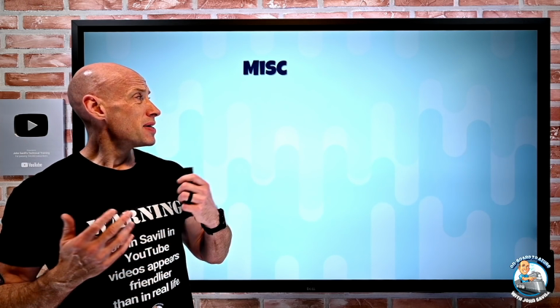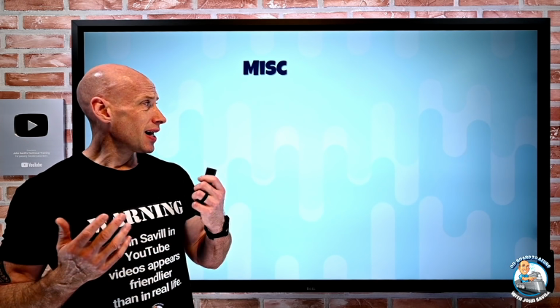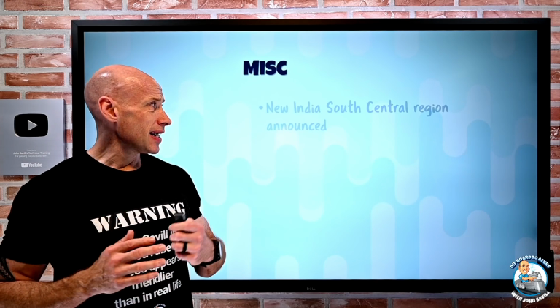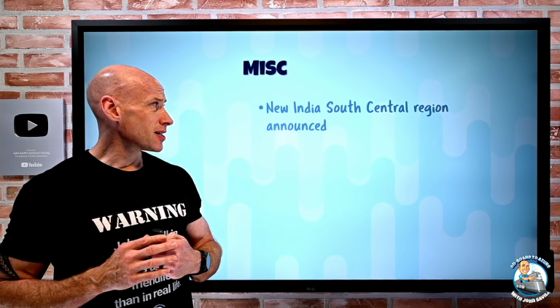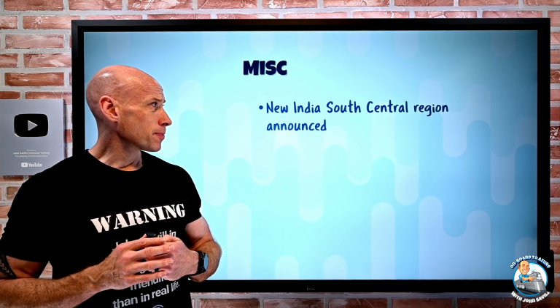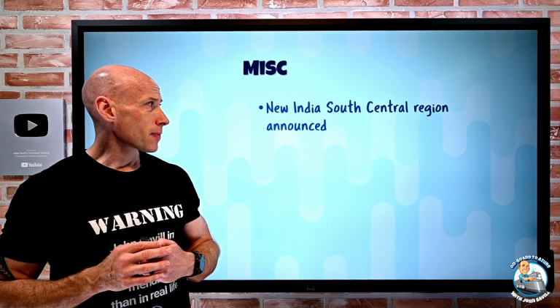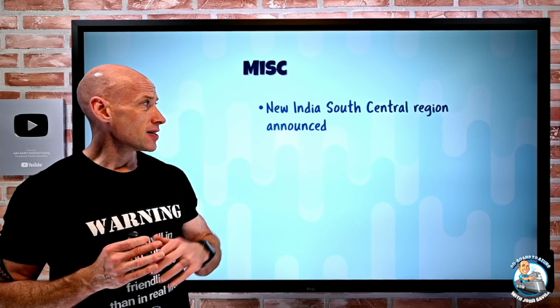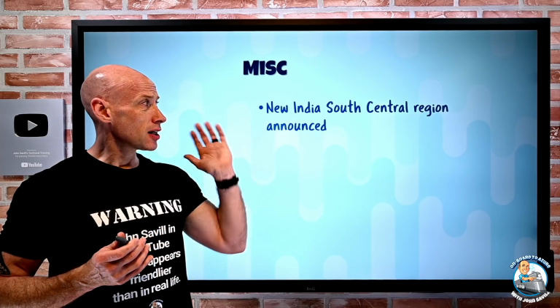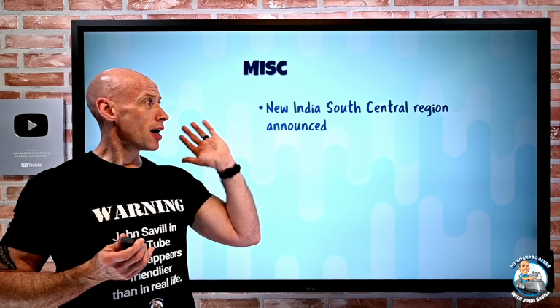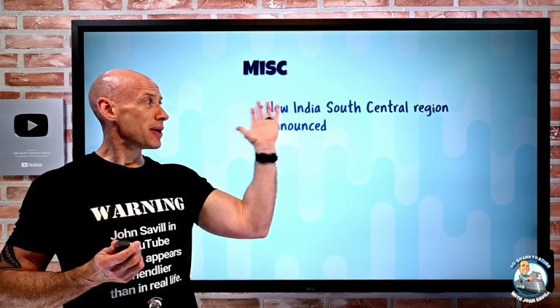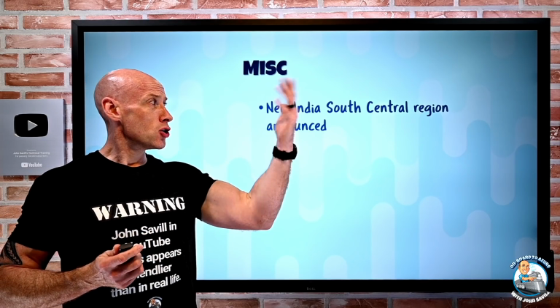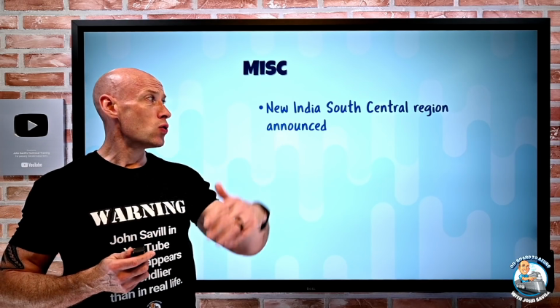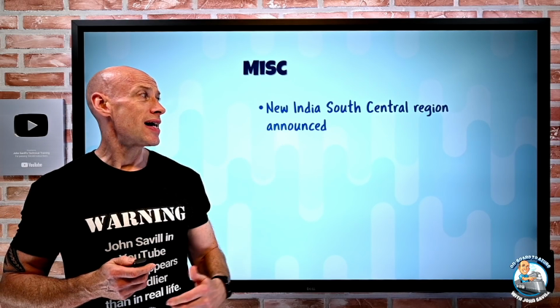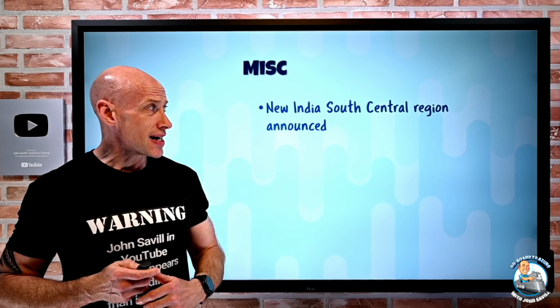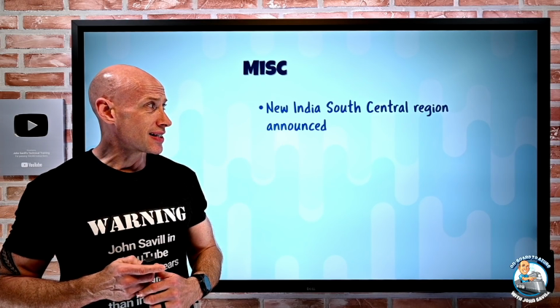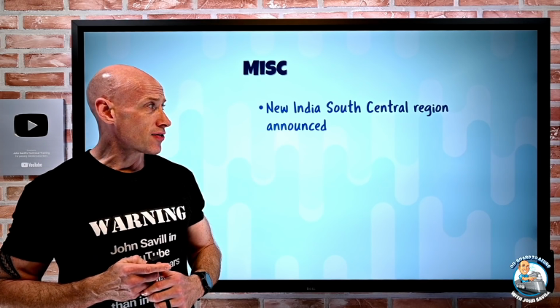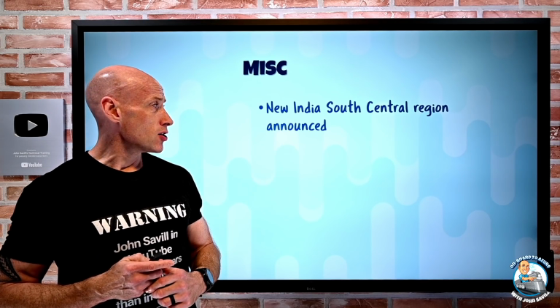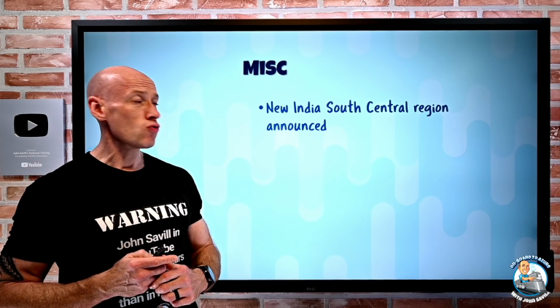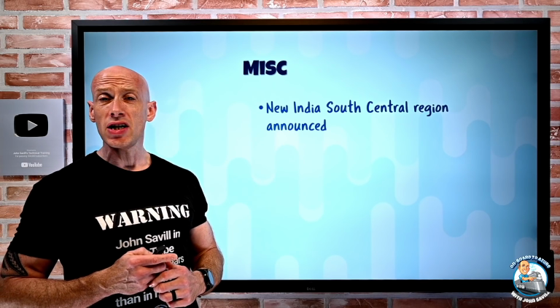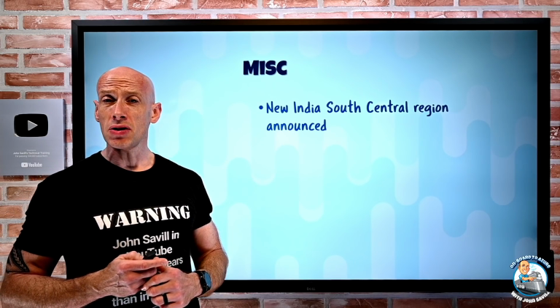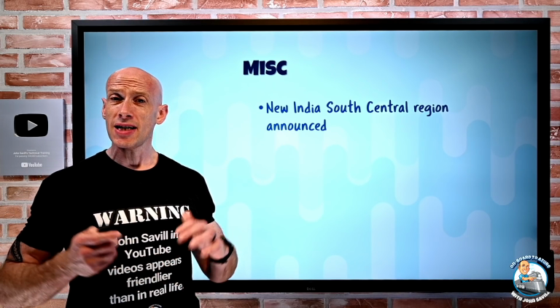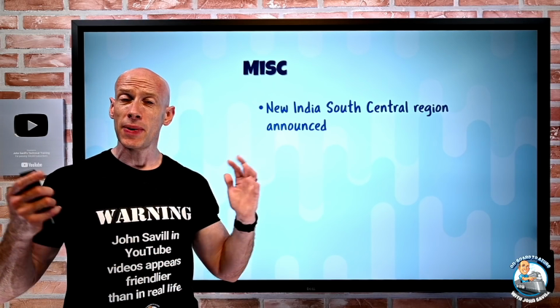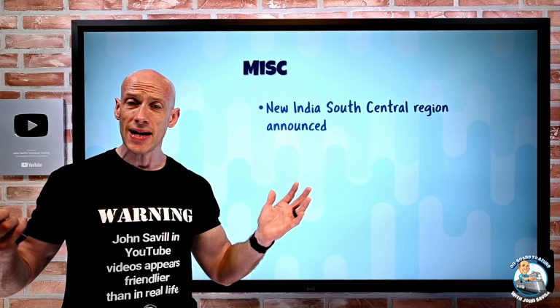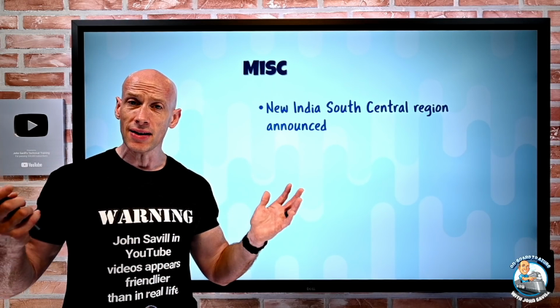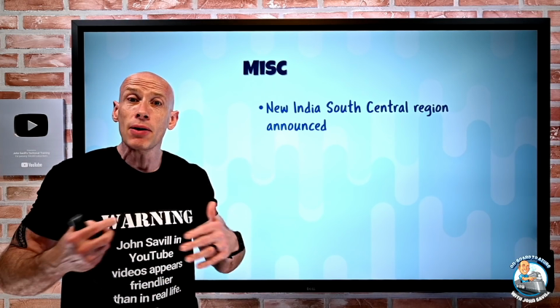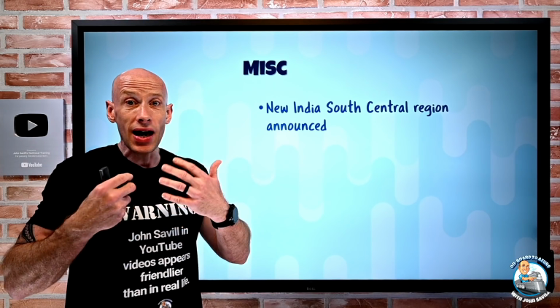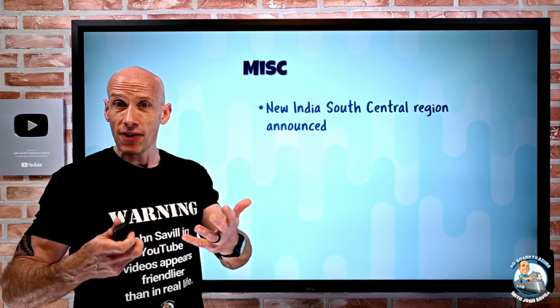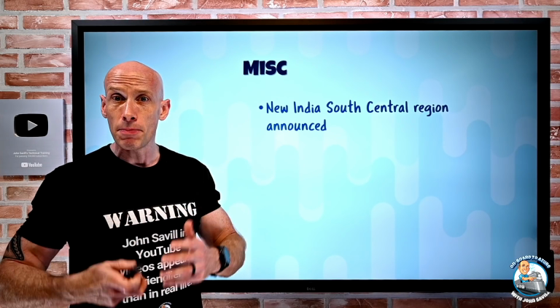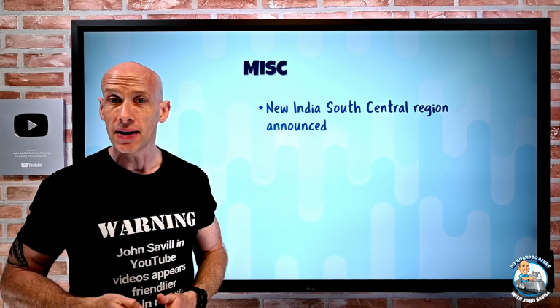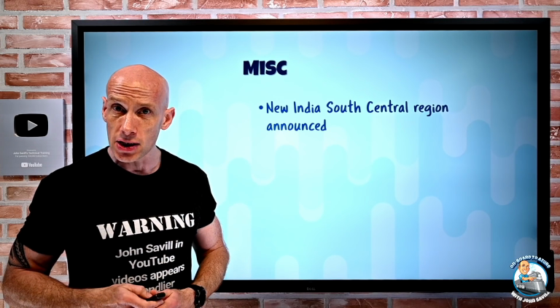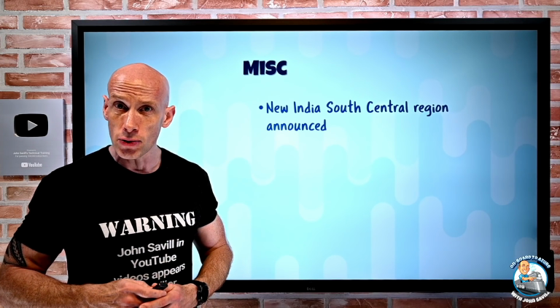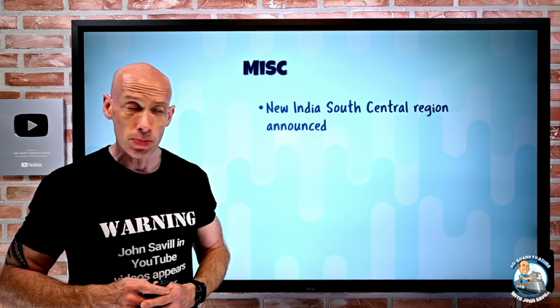Miscellaneous: a new India South Central region has been announced that will have availability zone support.